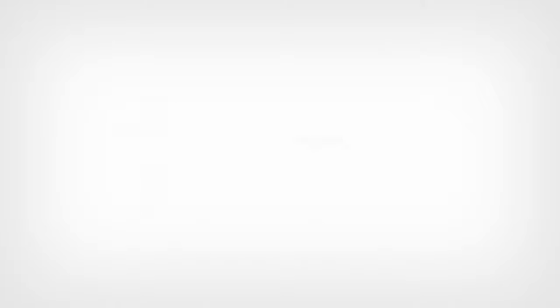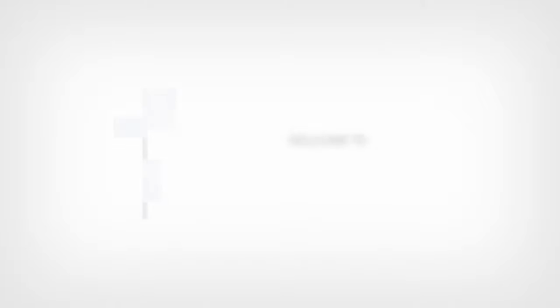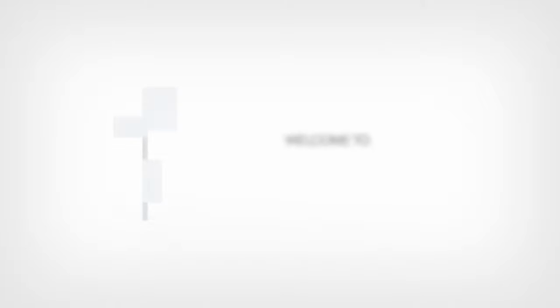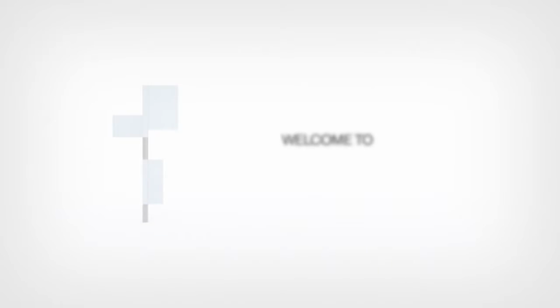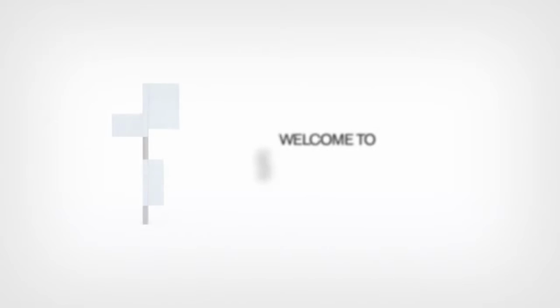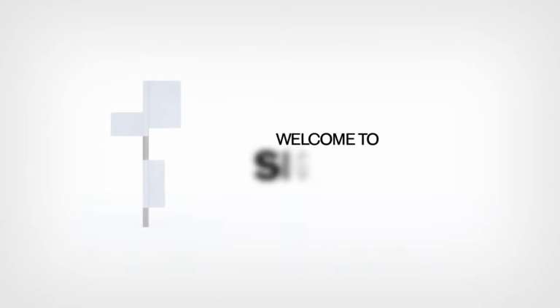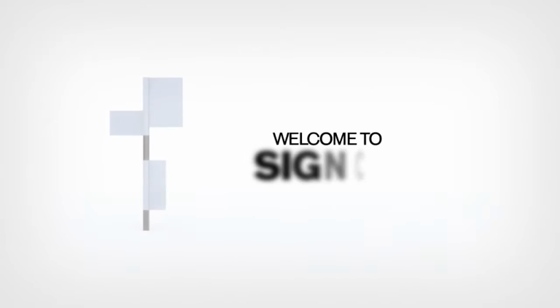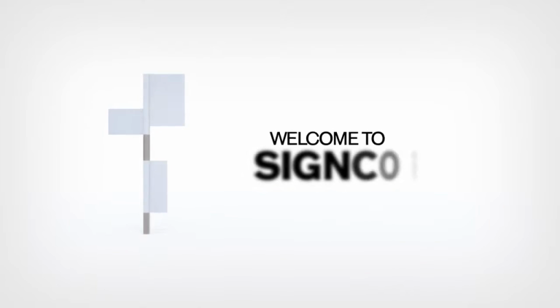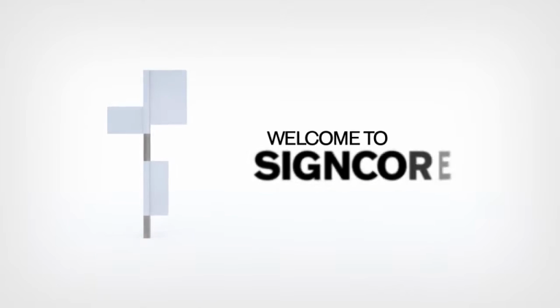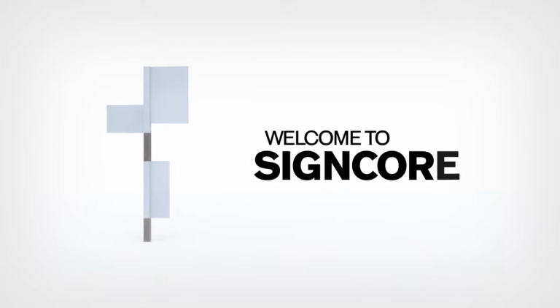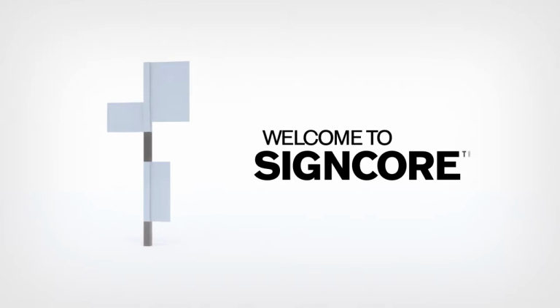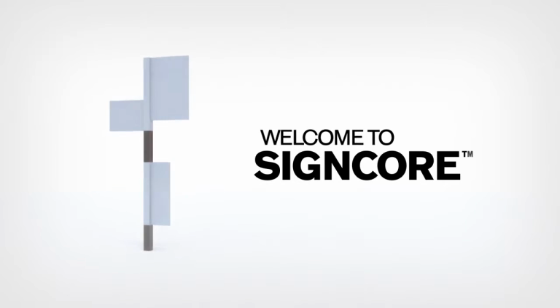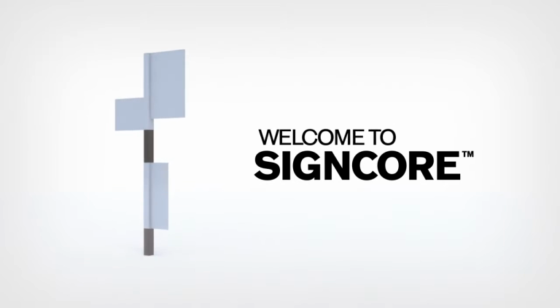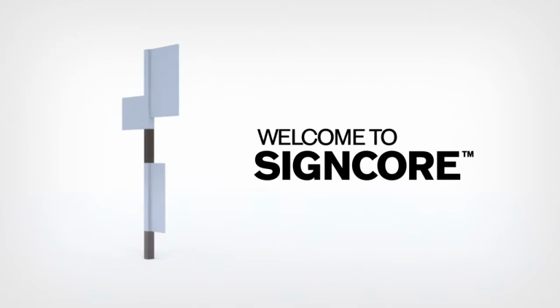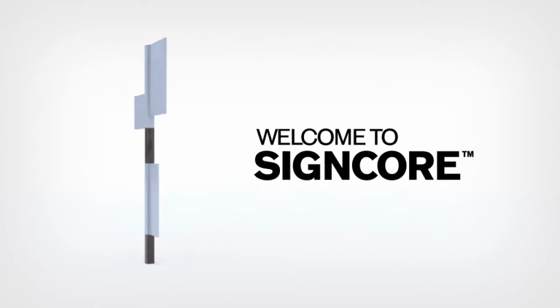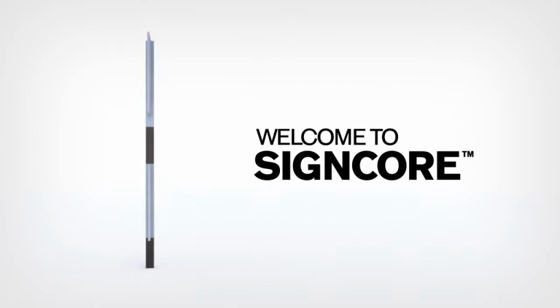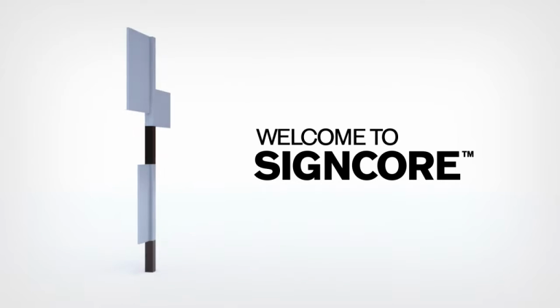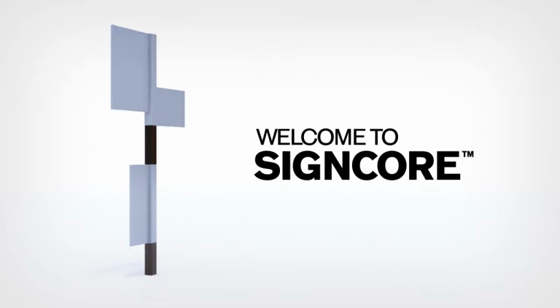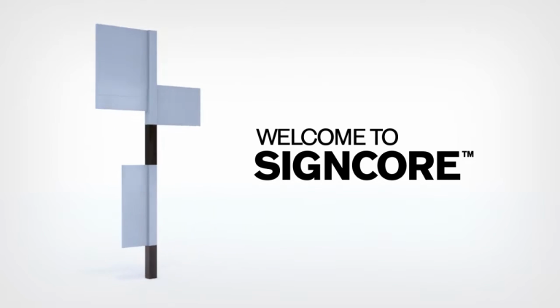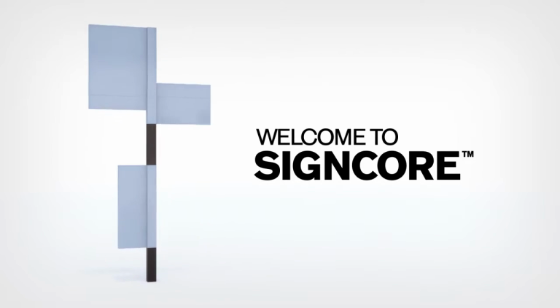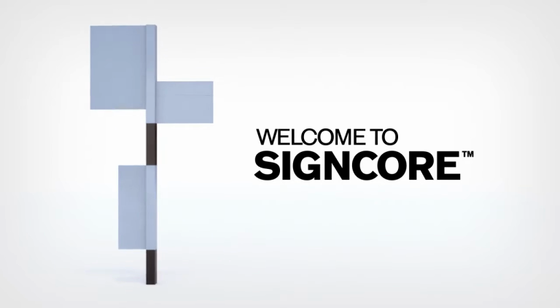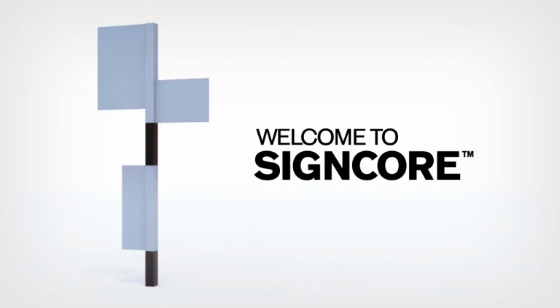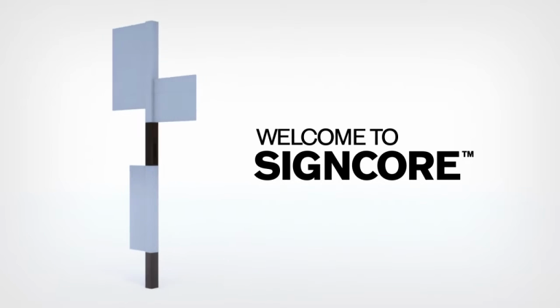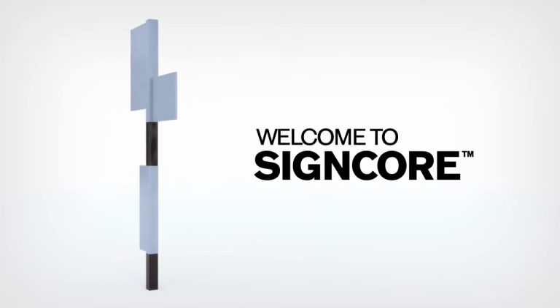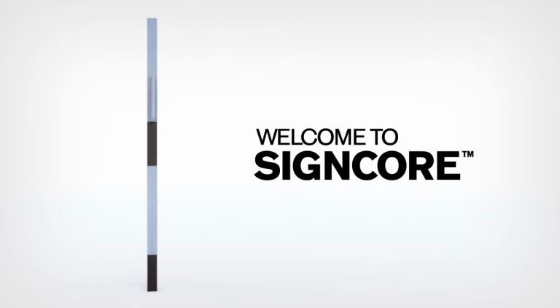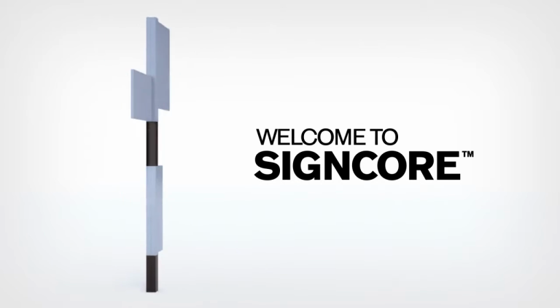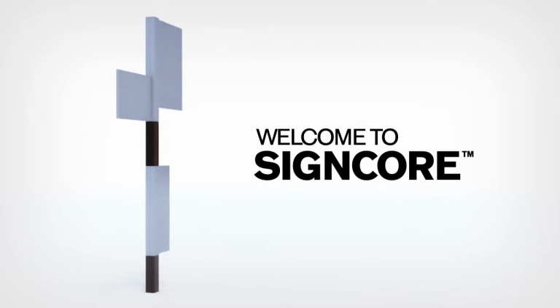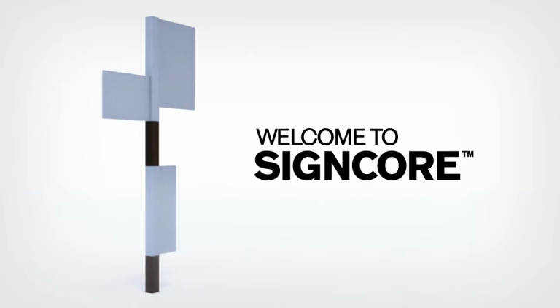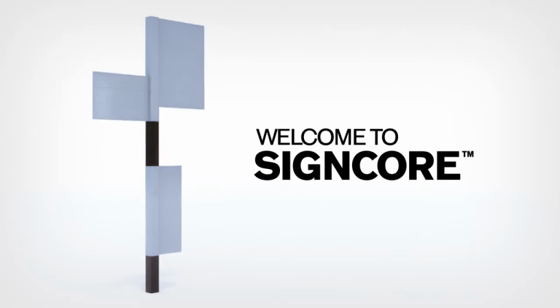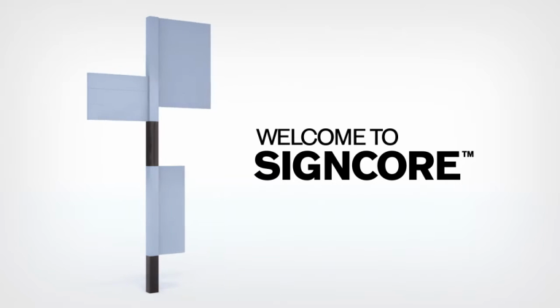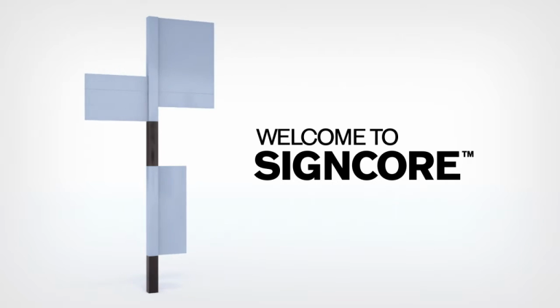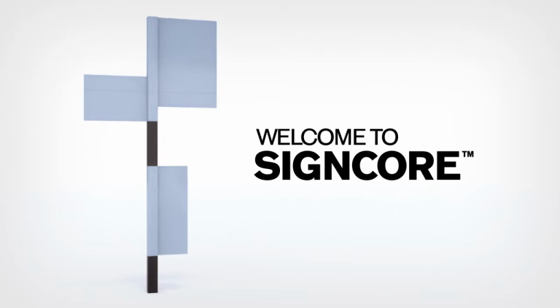Welcome to Sinecore, a modular sign system which is robust, versatile and proven.